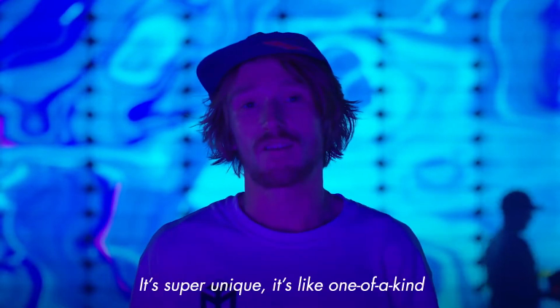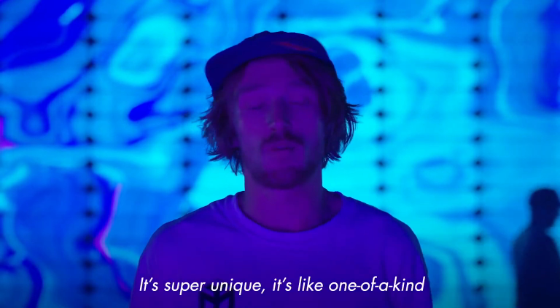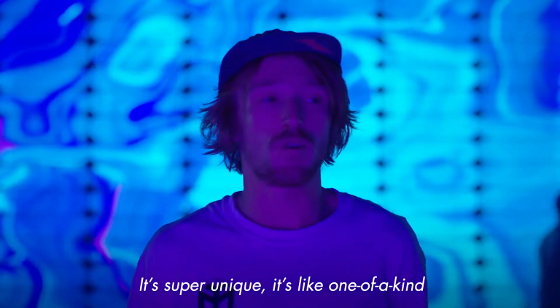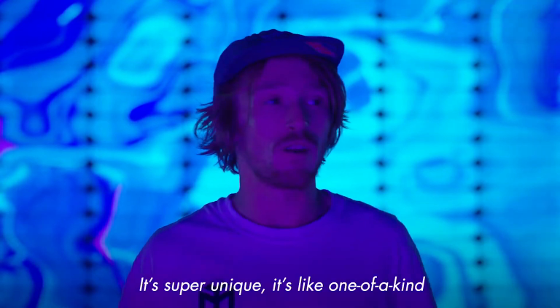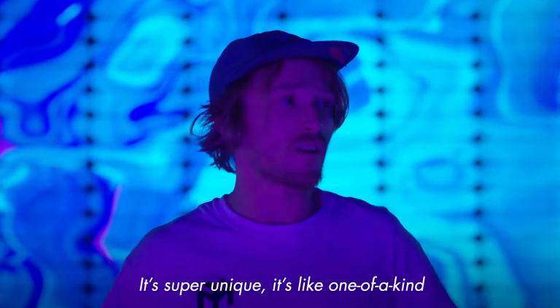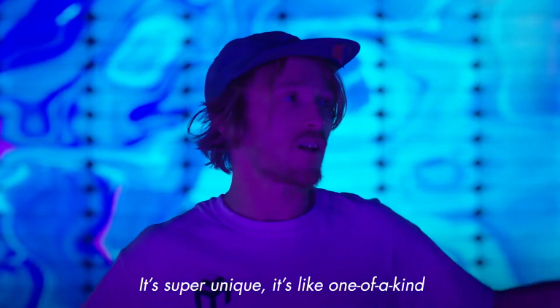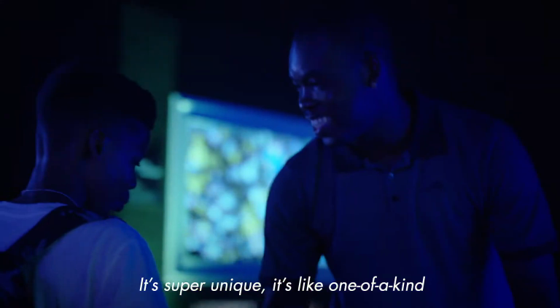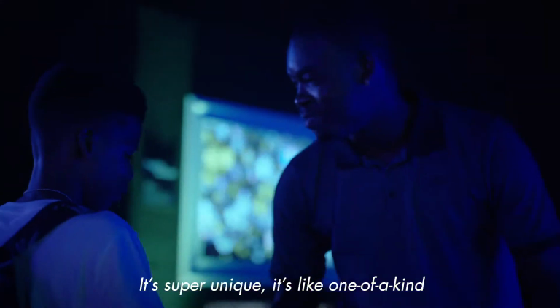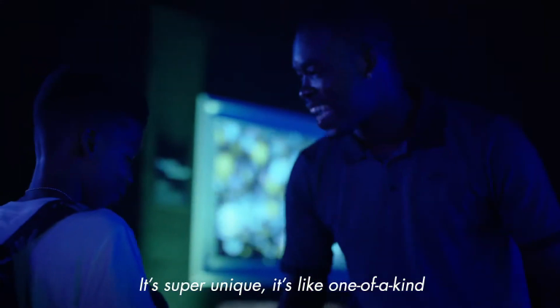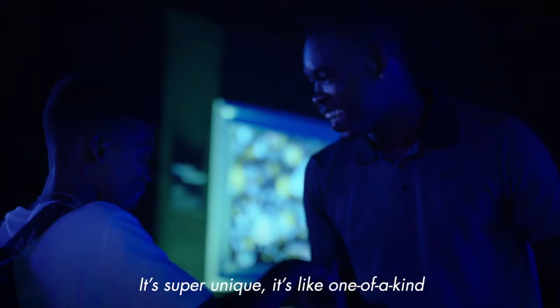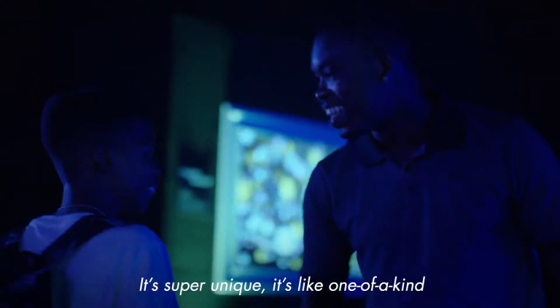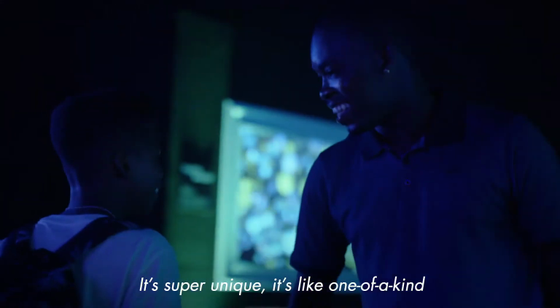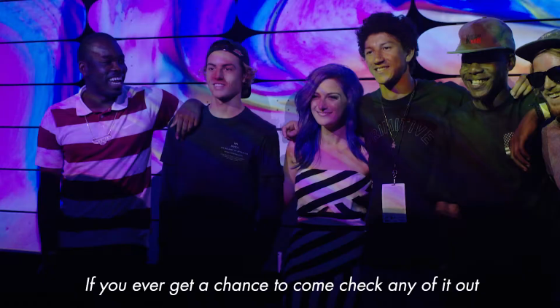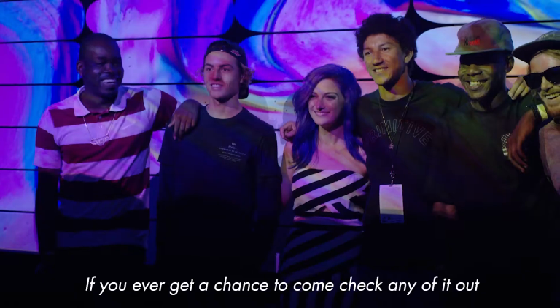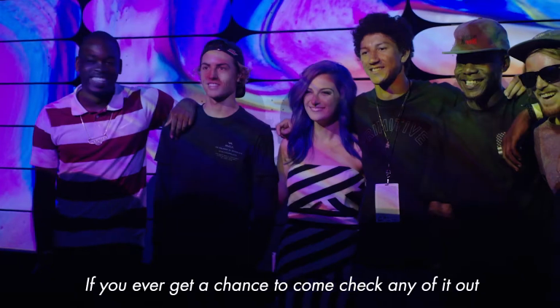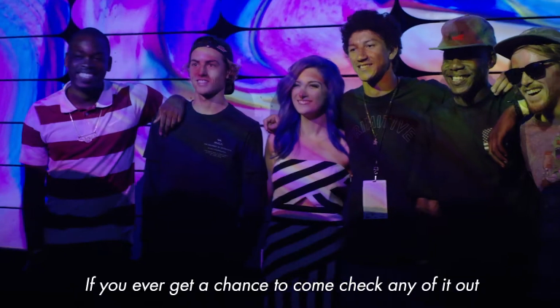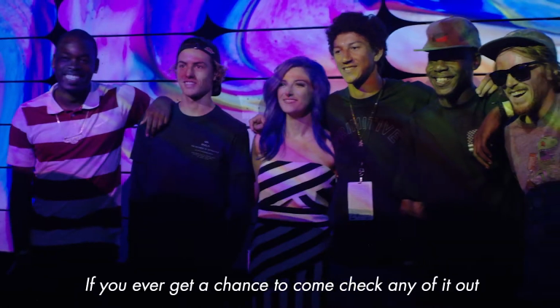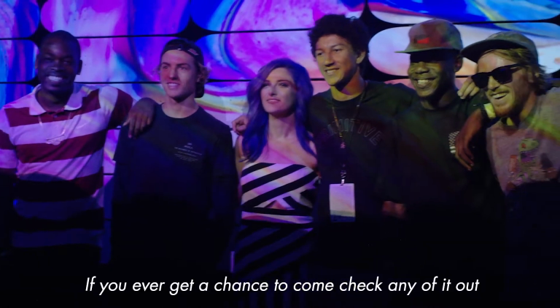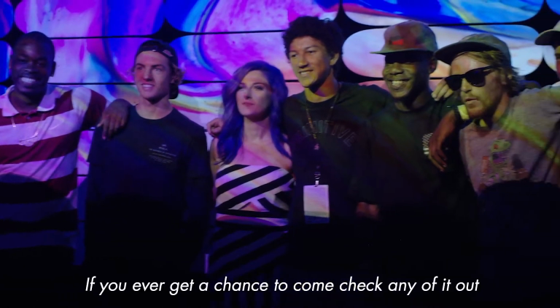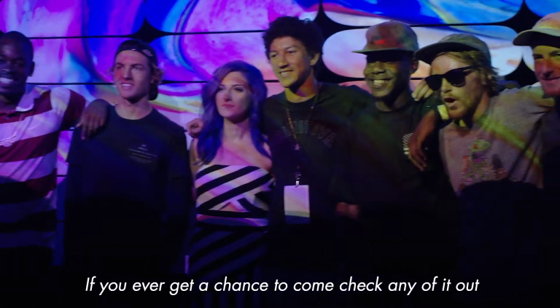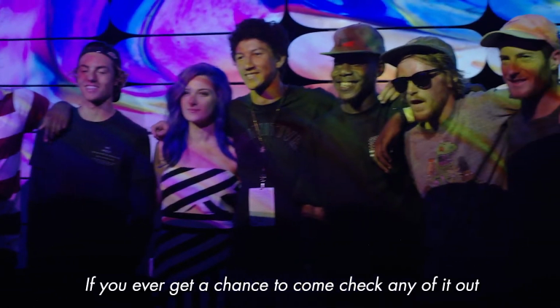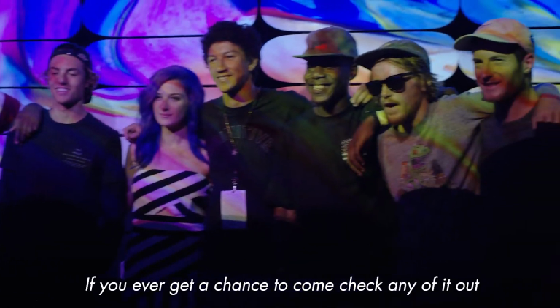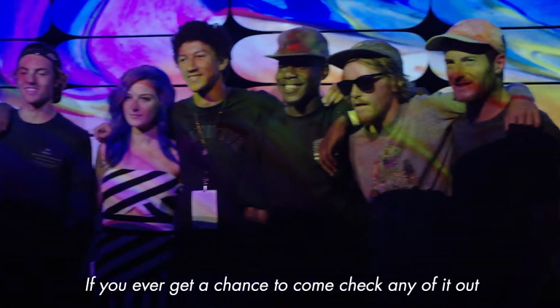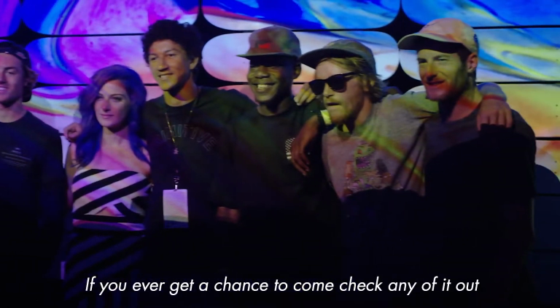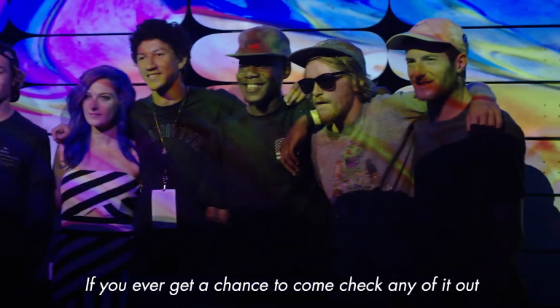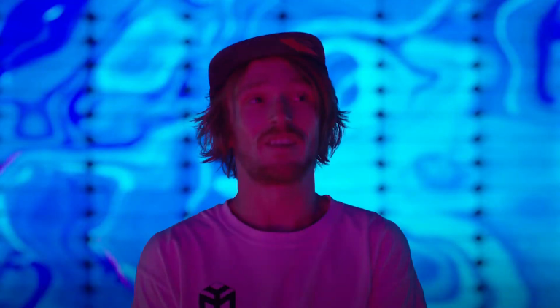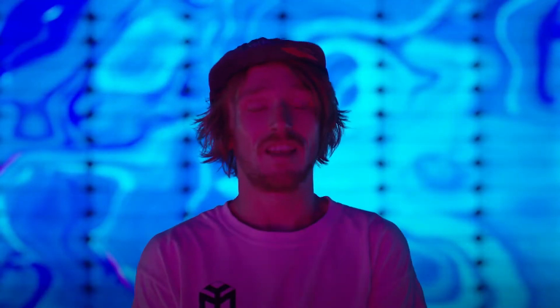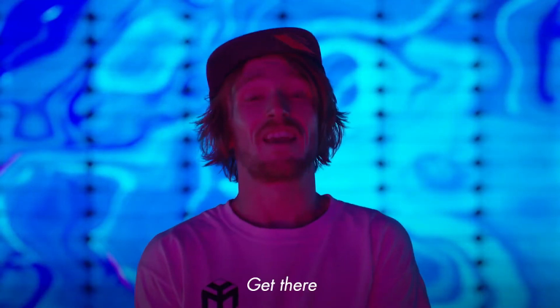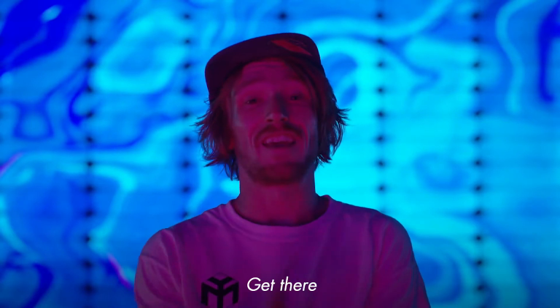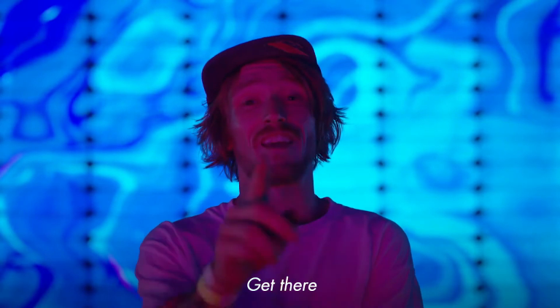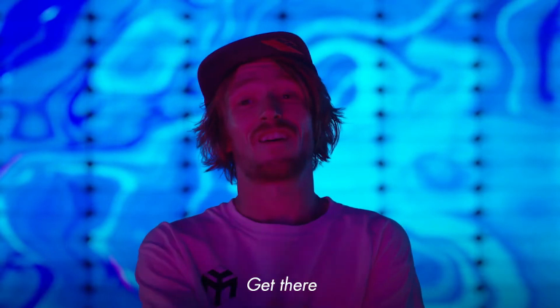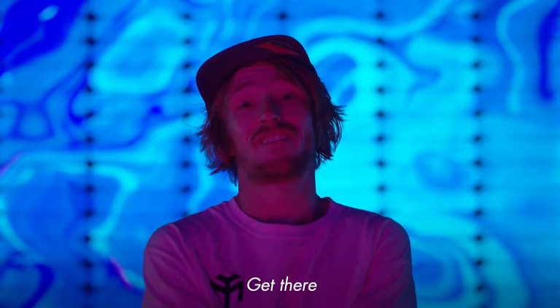It's super unique, it's like one of a kind. If you ever get a chance to come check any of it out, get there.